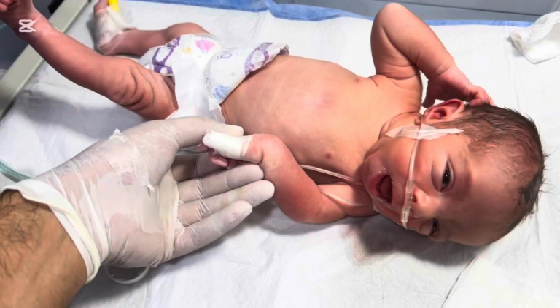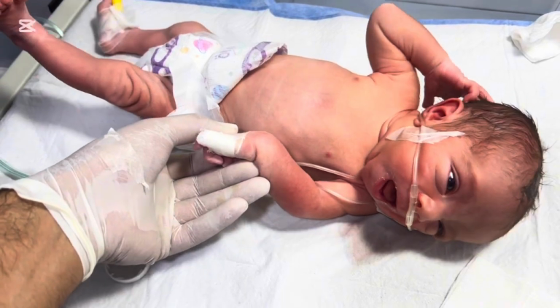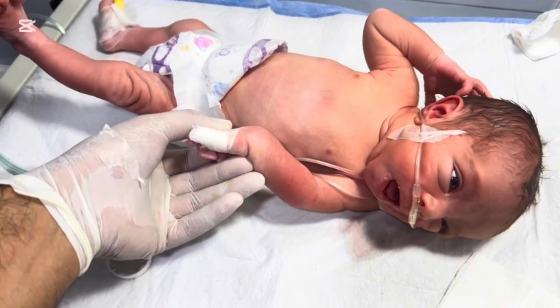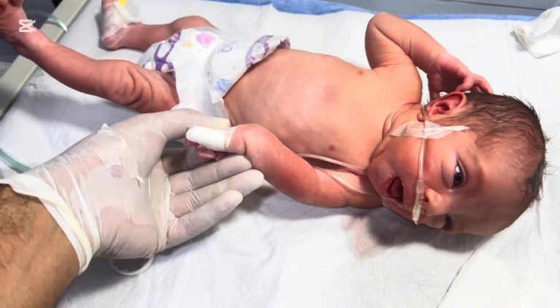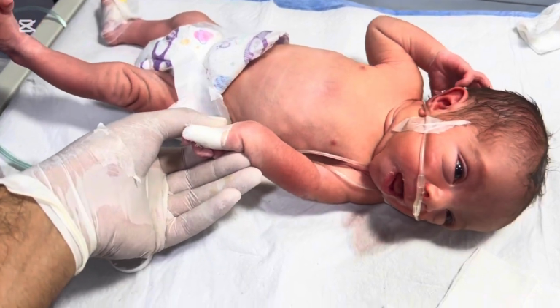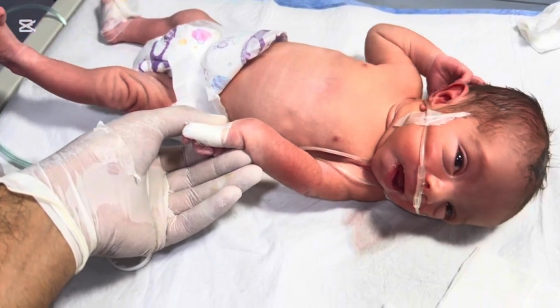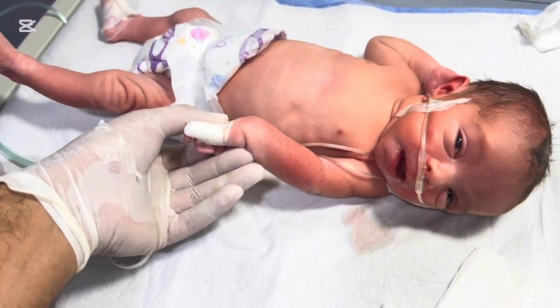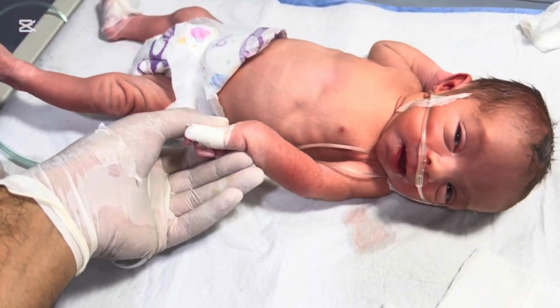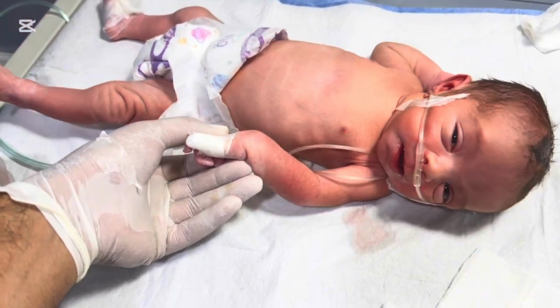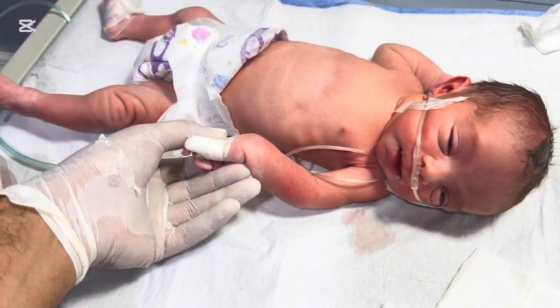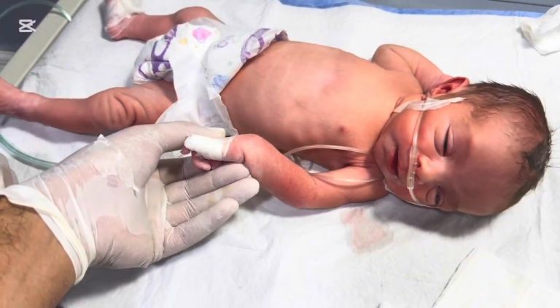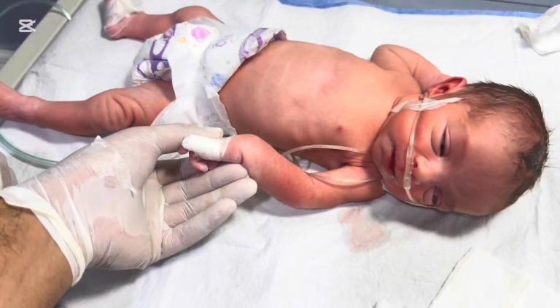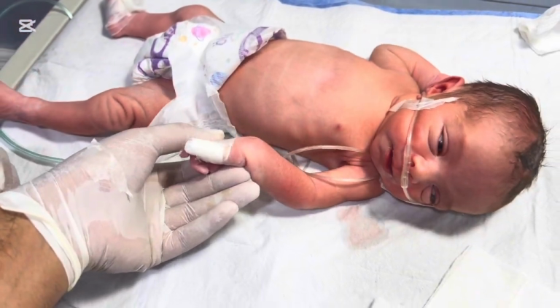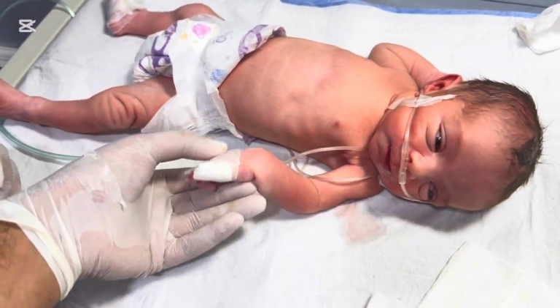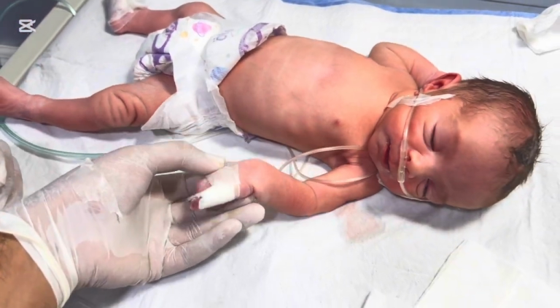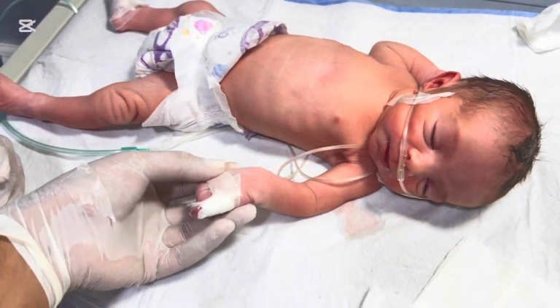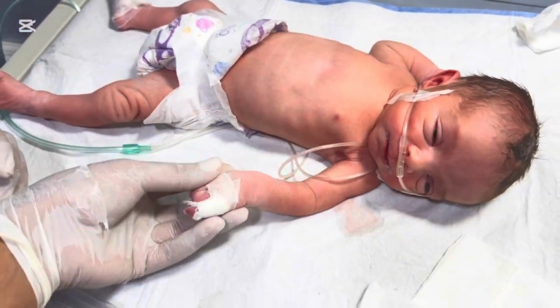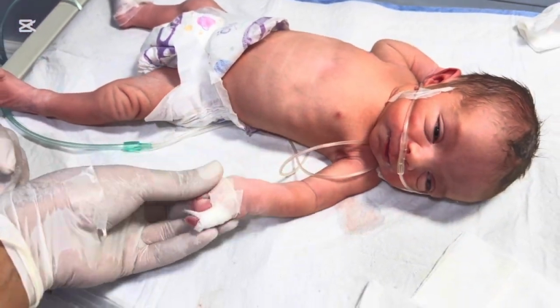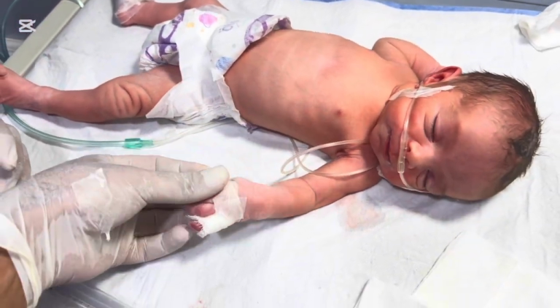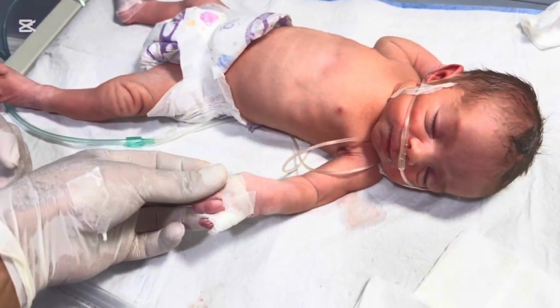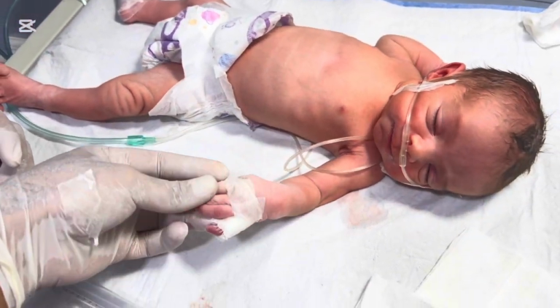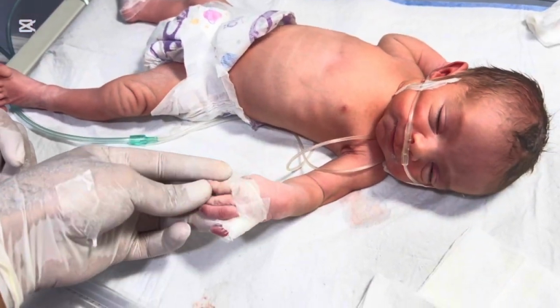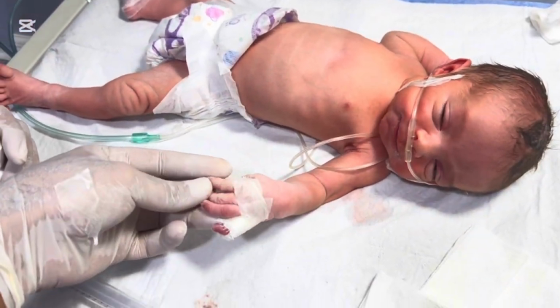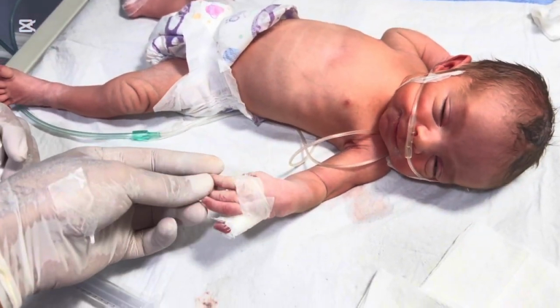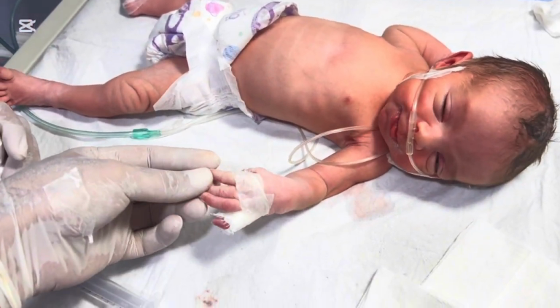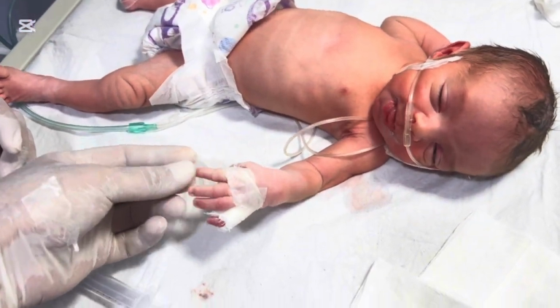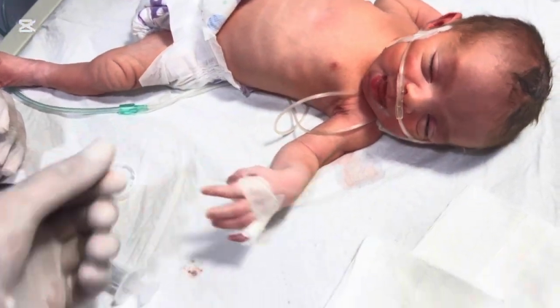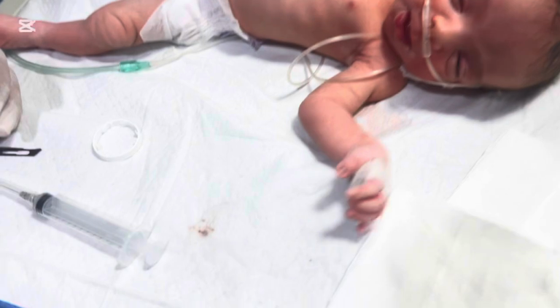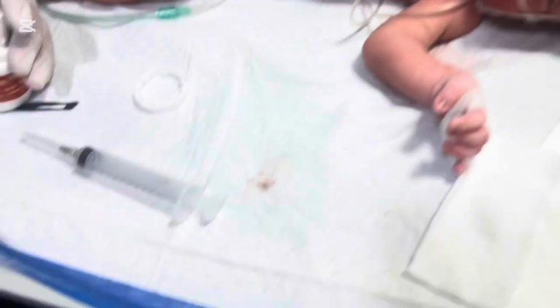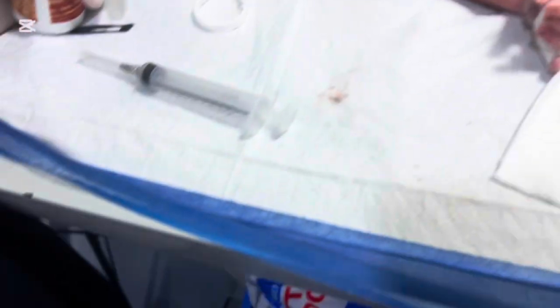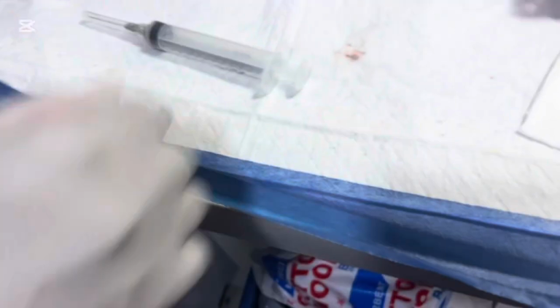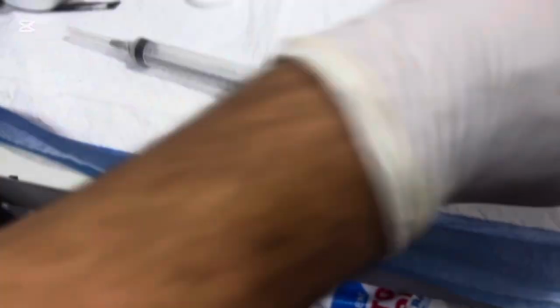And remember, every child deserves expert care and a chance to grow up healthy and happy.